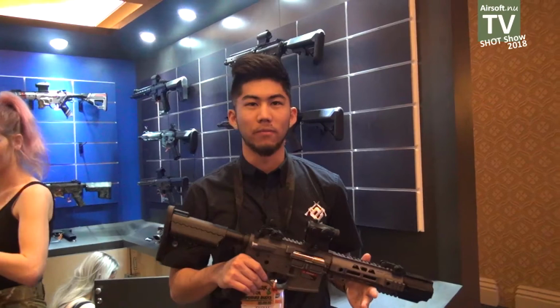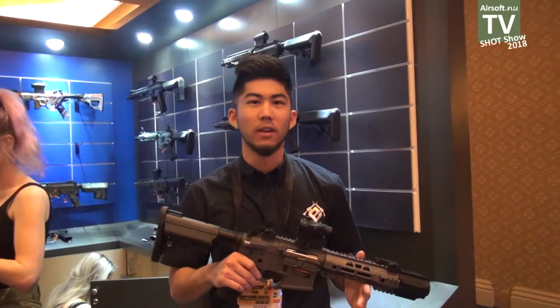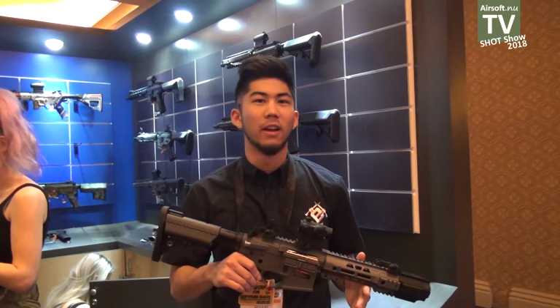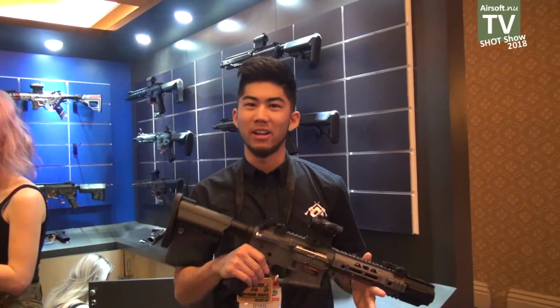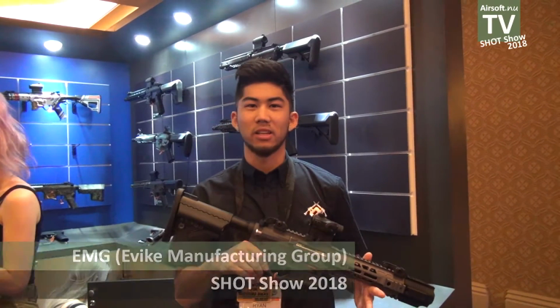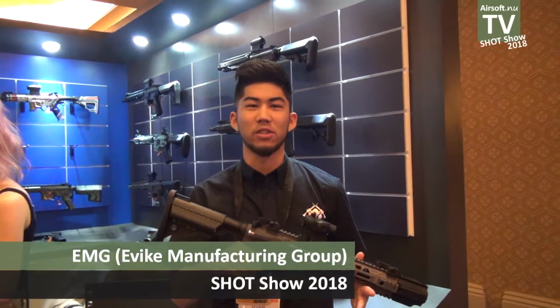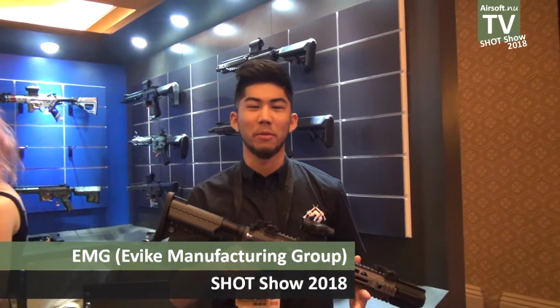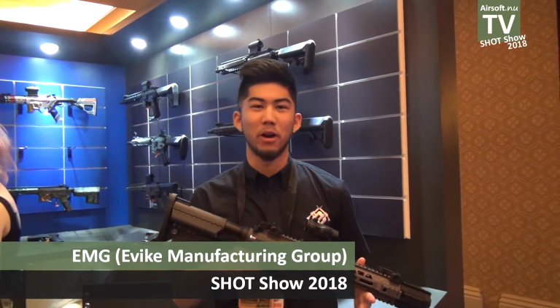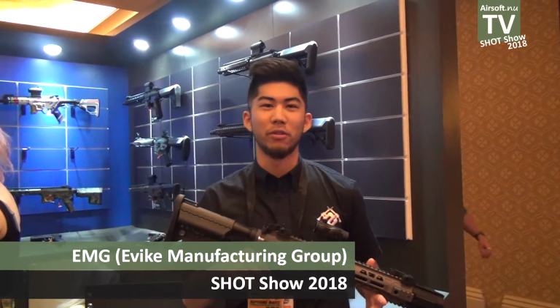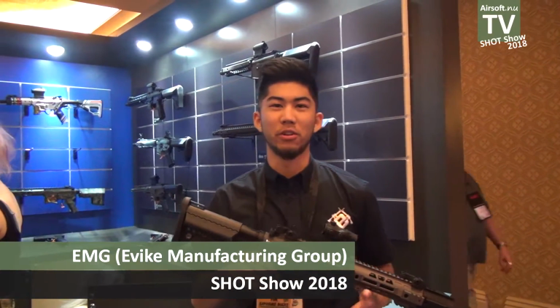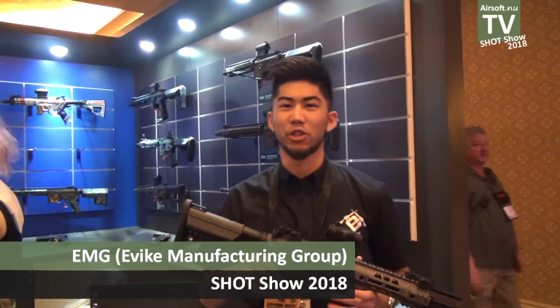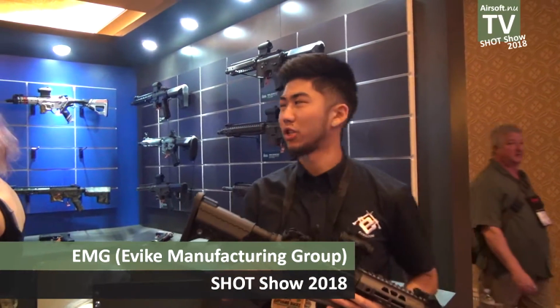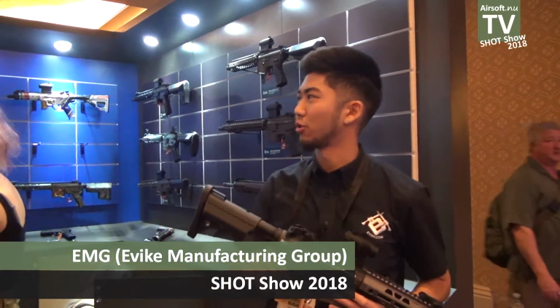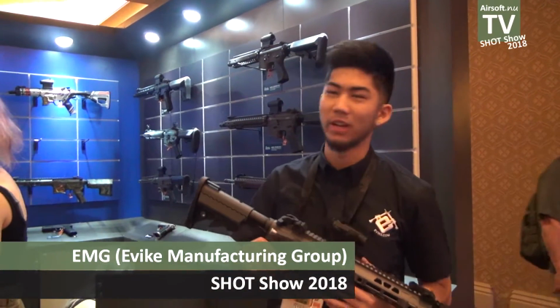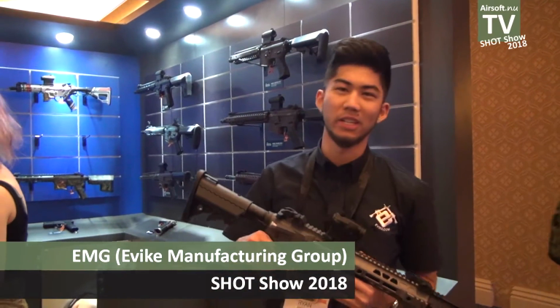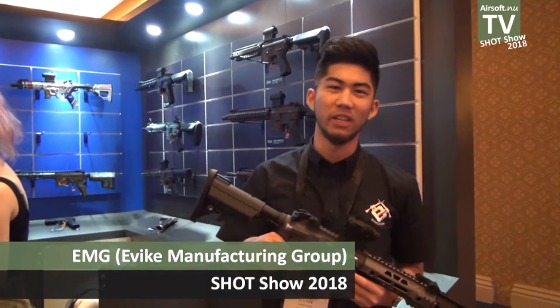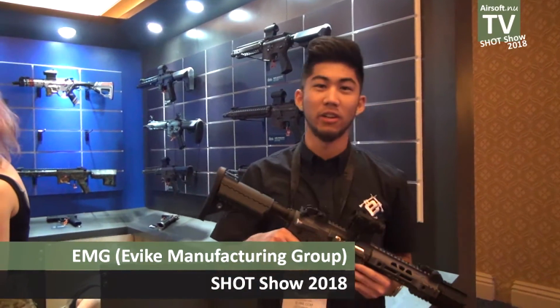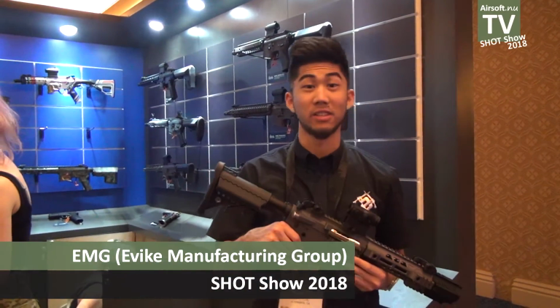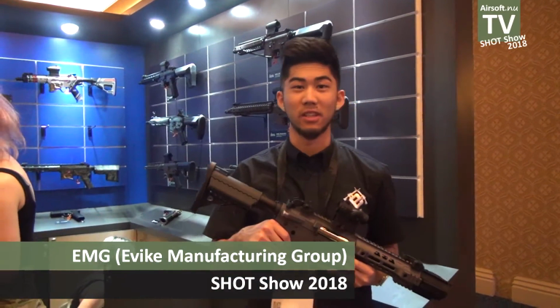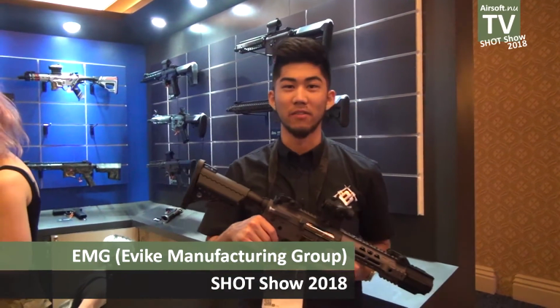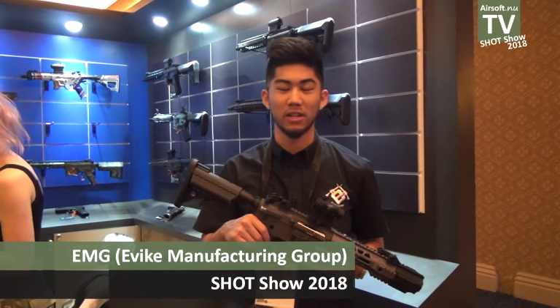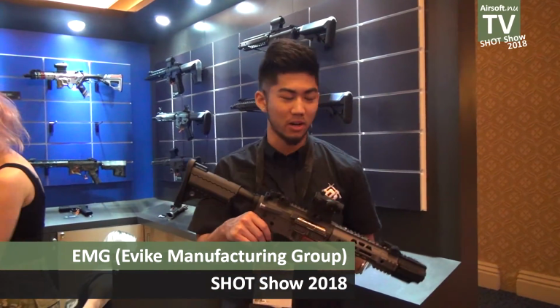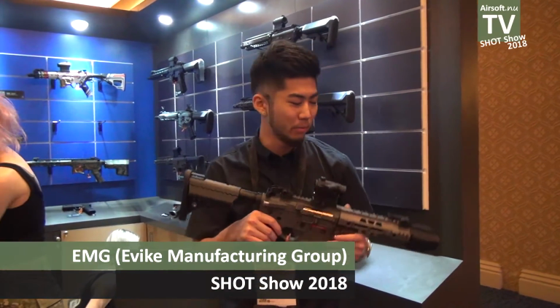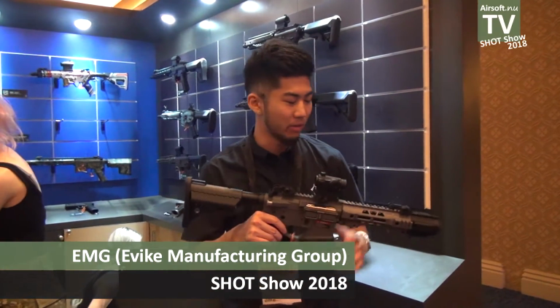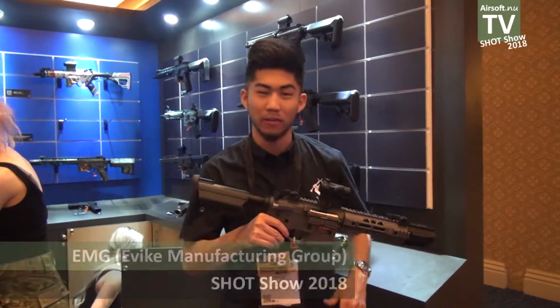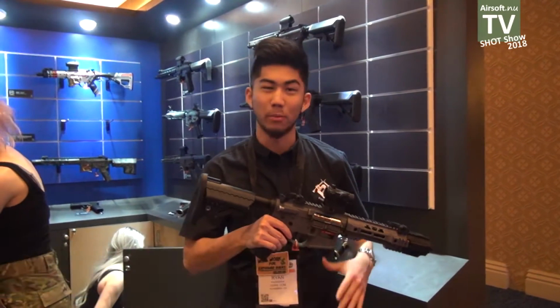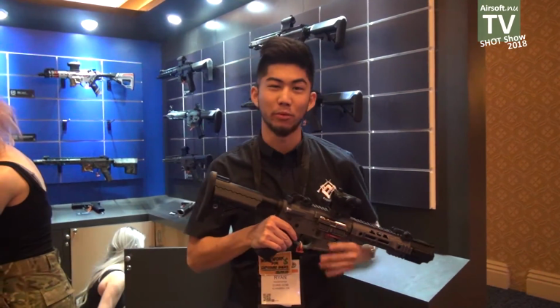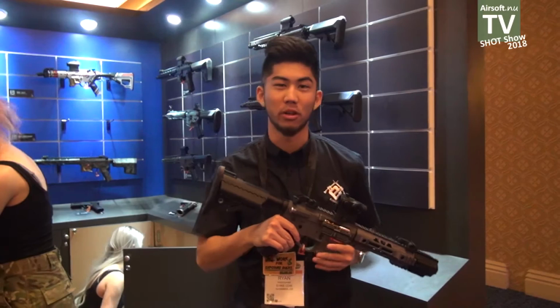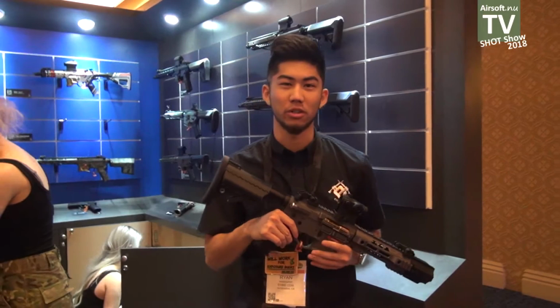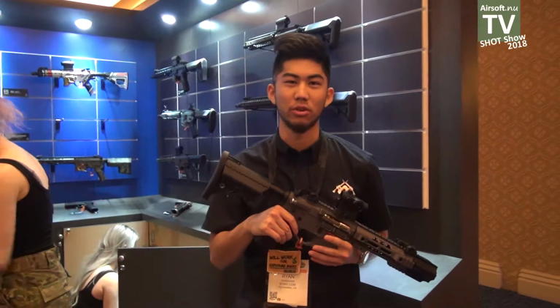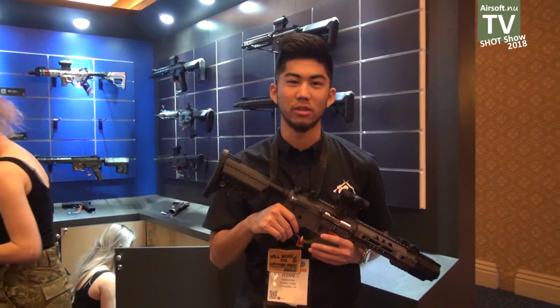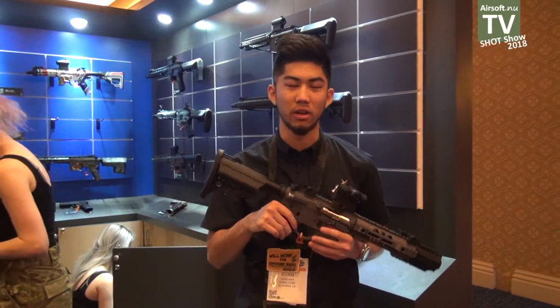Hey guys, thanks for stopping by our booth here at ShotShow 2018. This is the evic.com booth and I have a couple new products to show you this year.